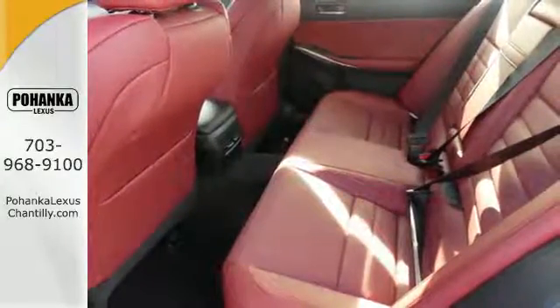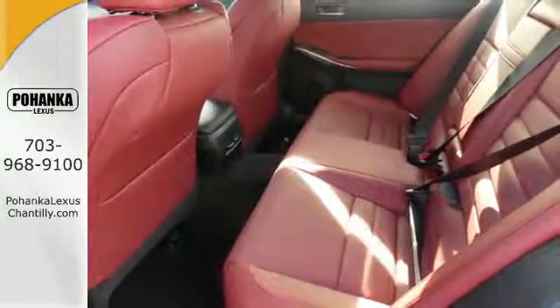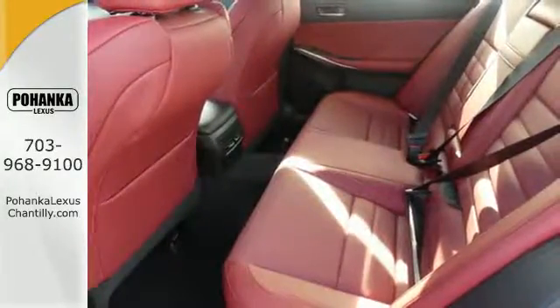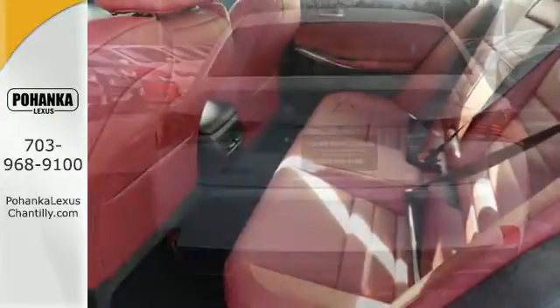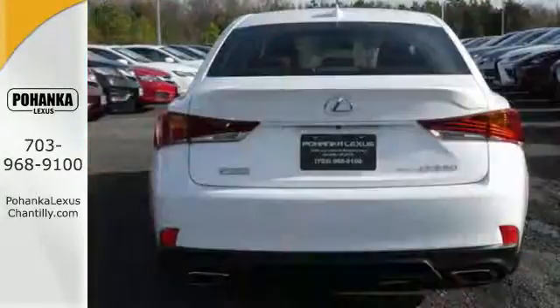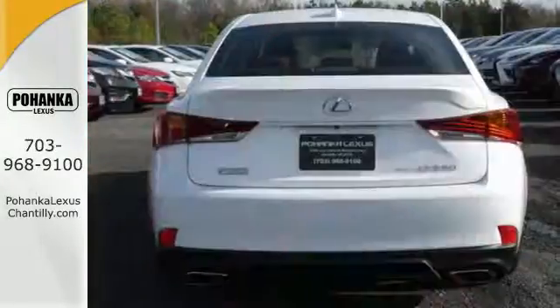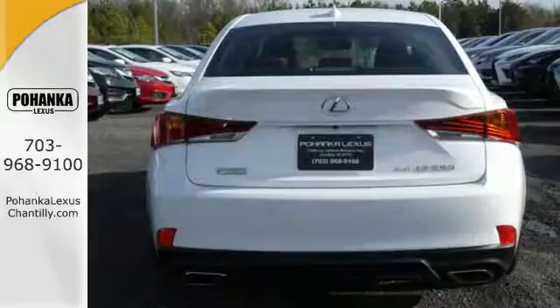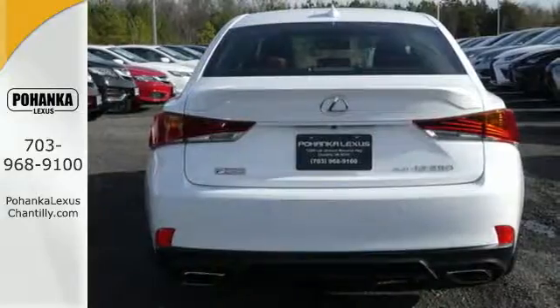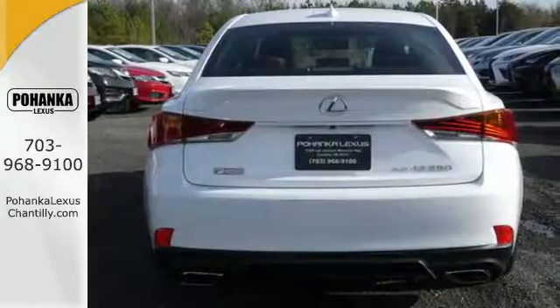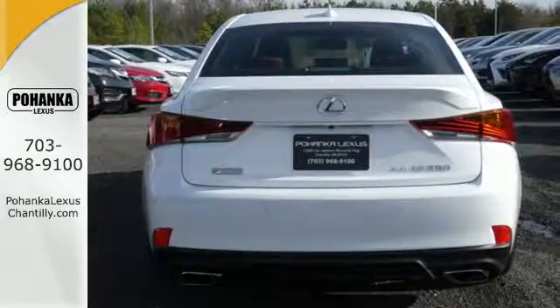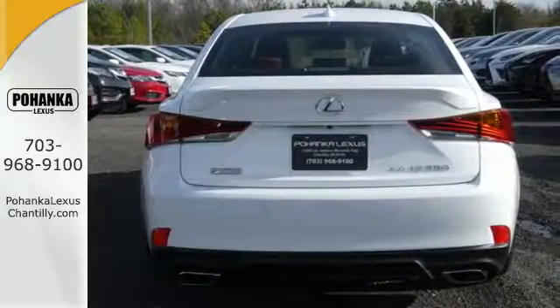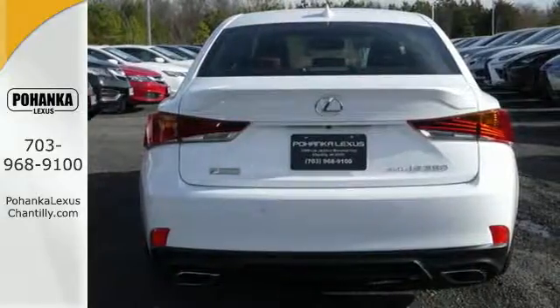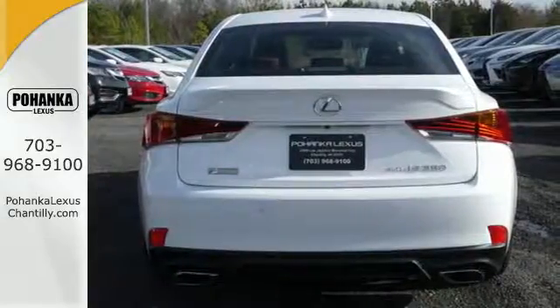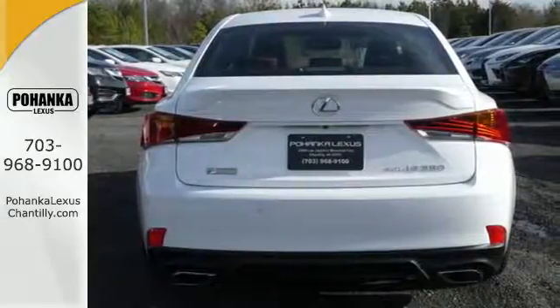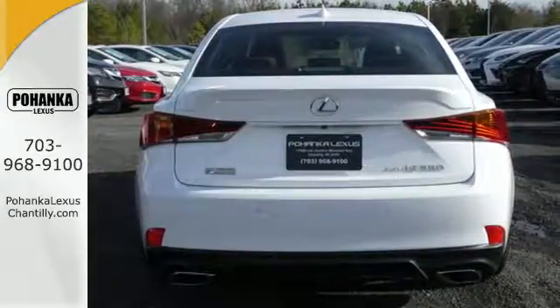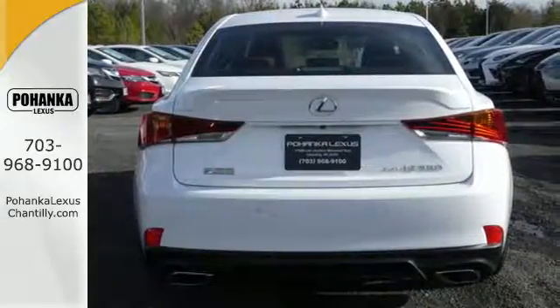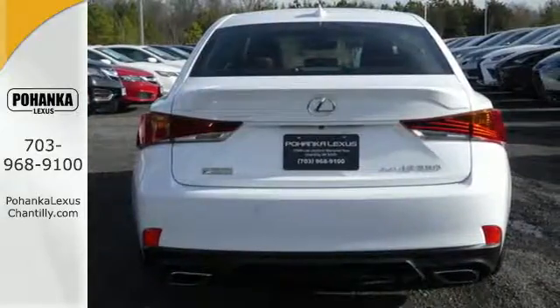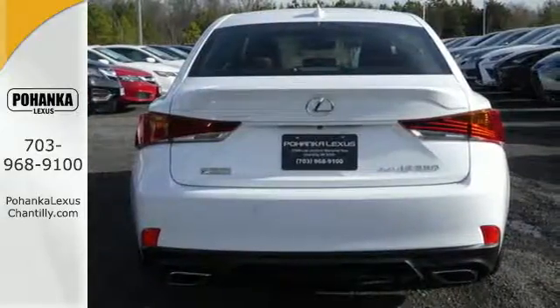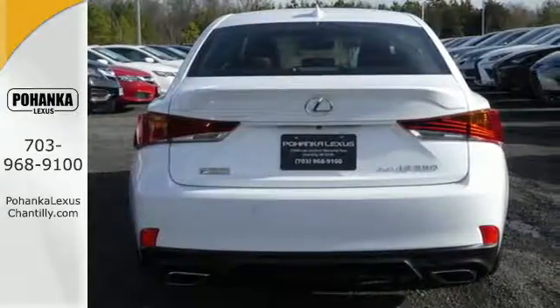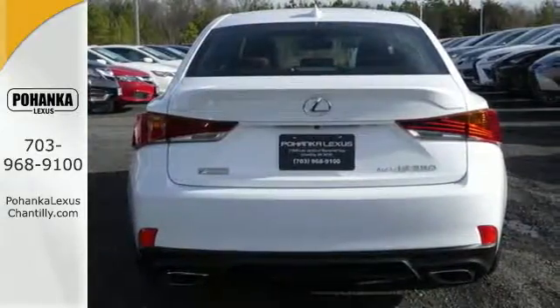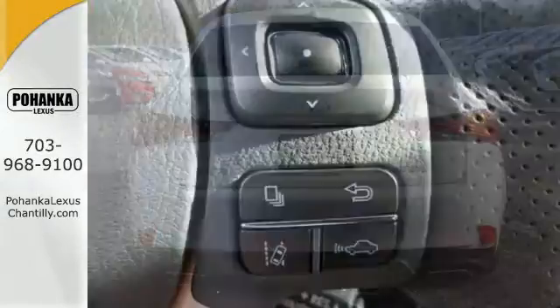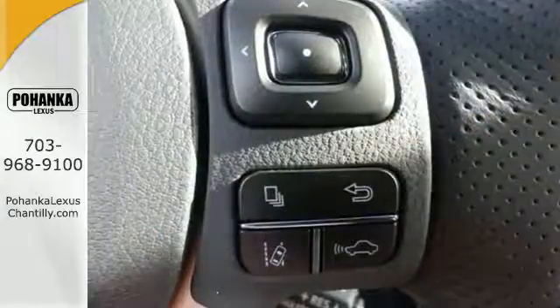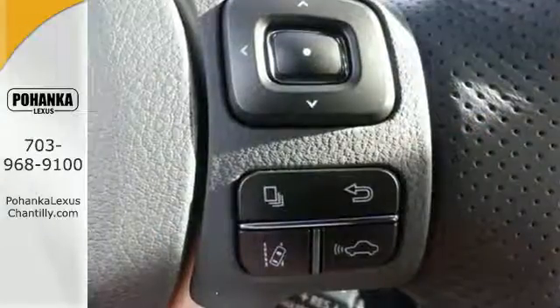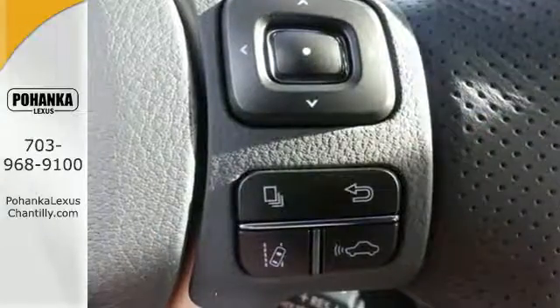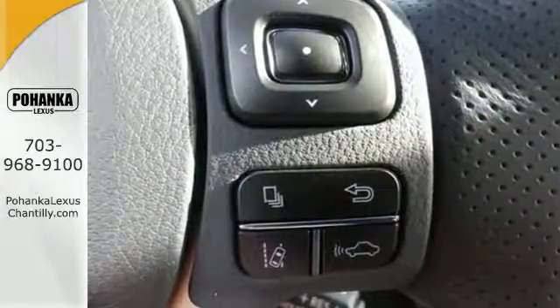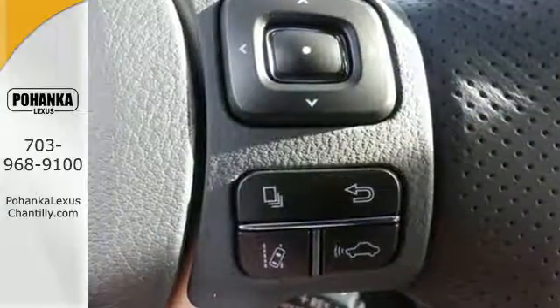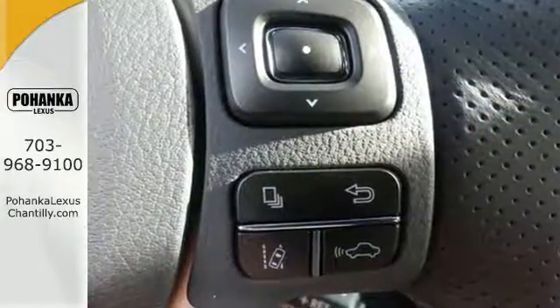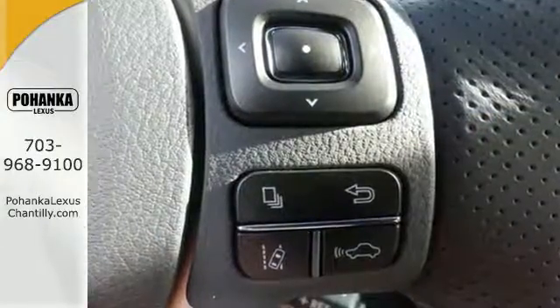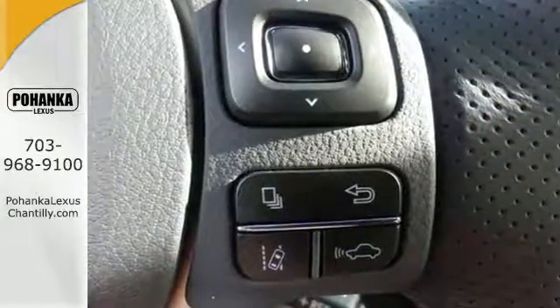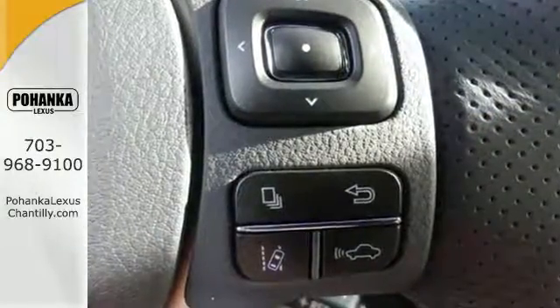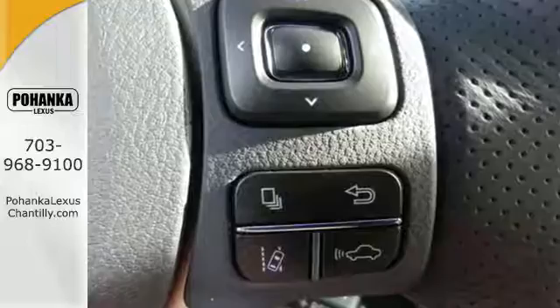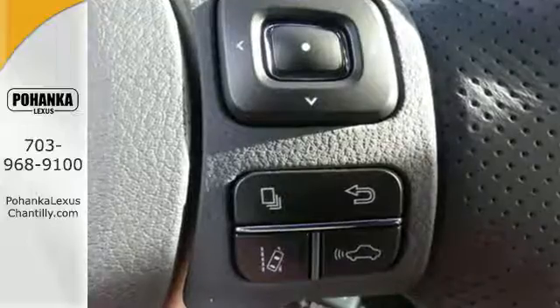Enhance your driving experience with Lexus Enform, Bluetooth, and USB smartphone connectivity, and Lexus Display Audio with color multimedia display and Scout GPS link.